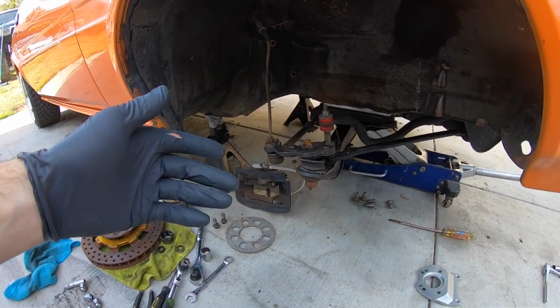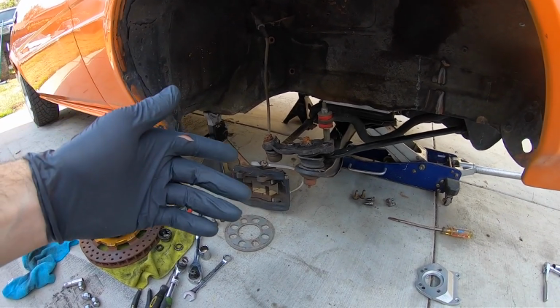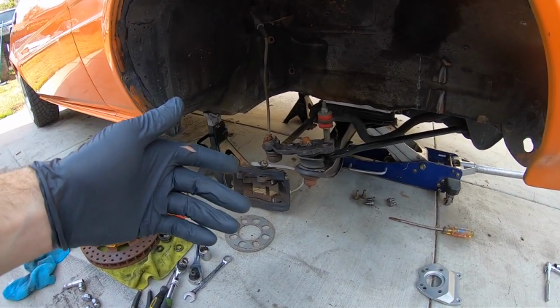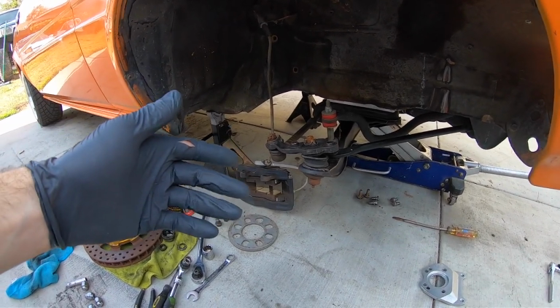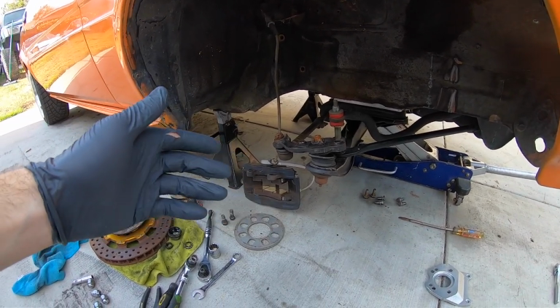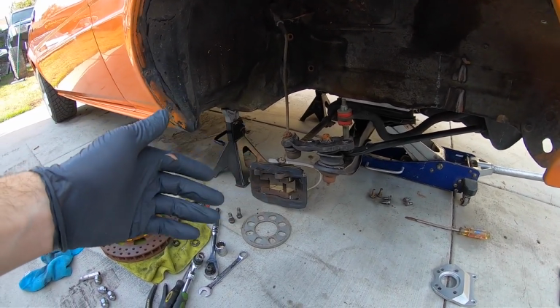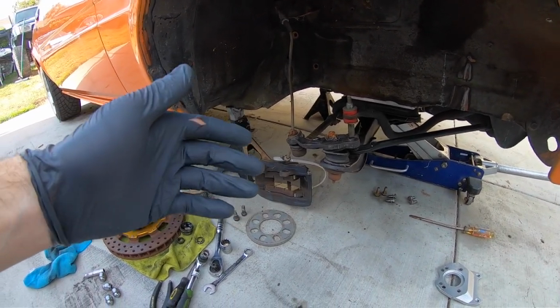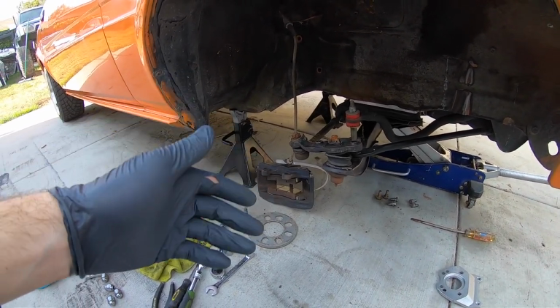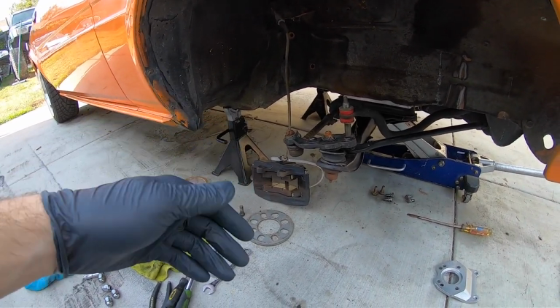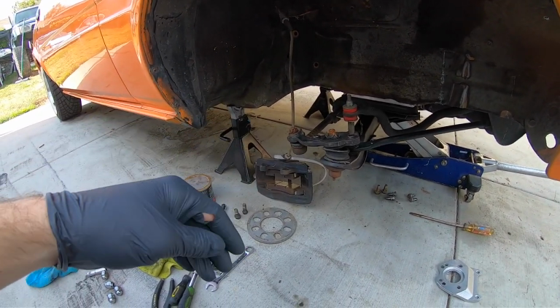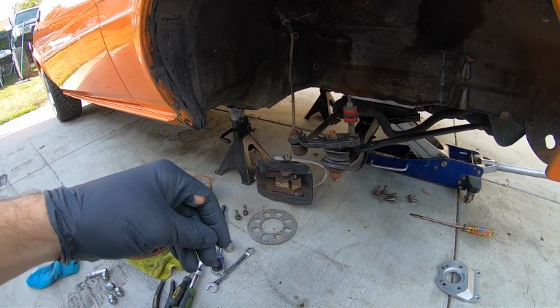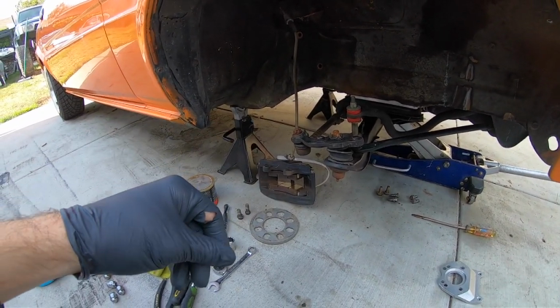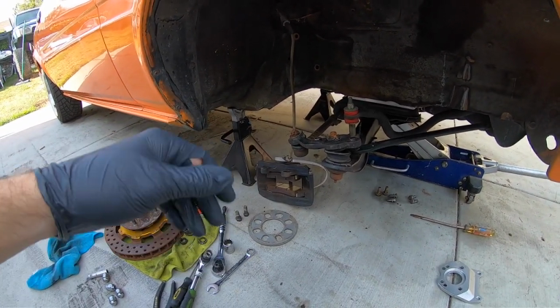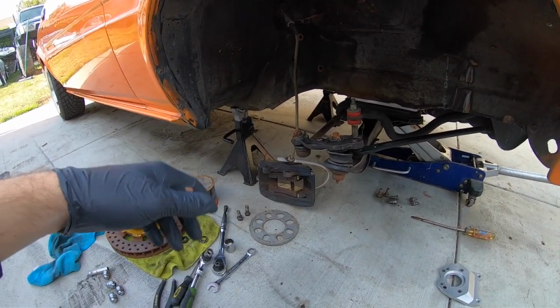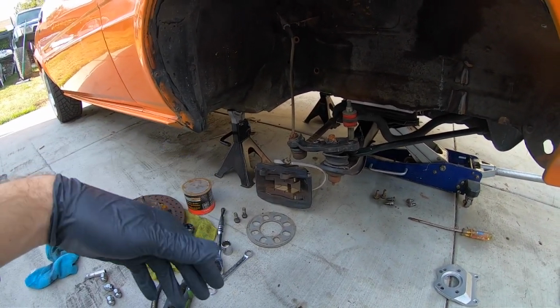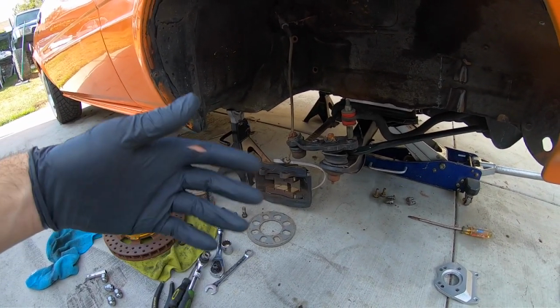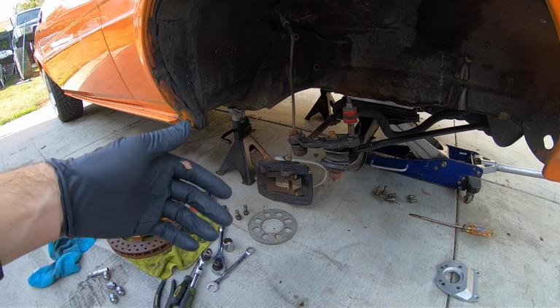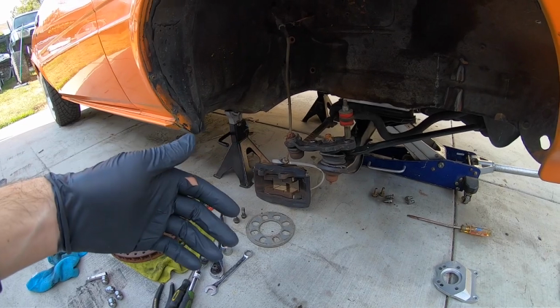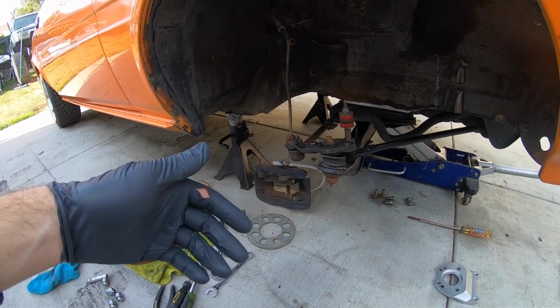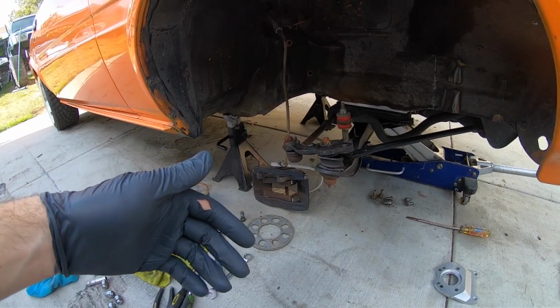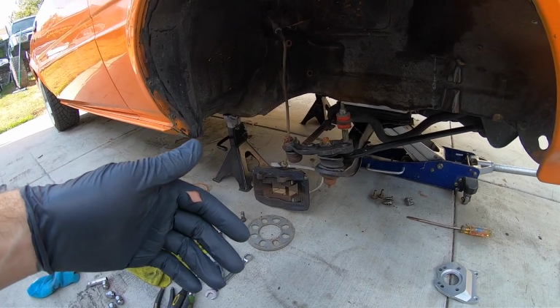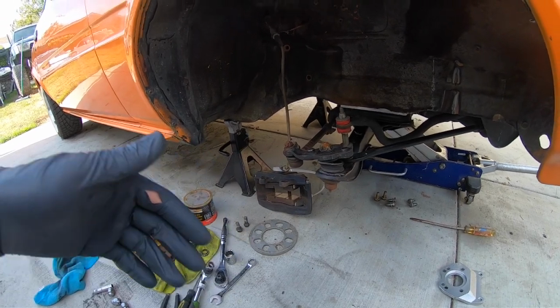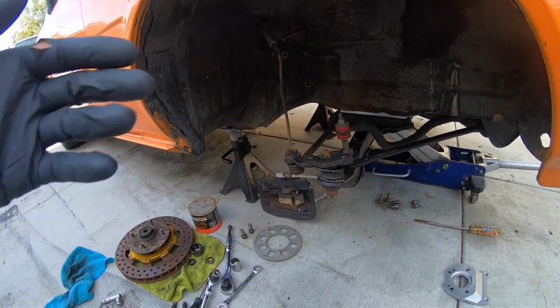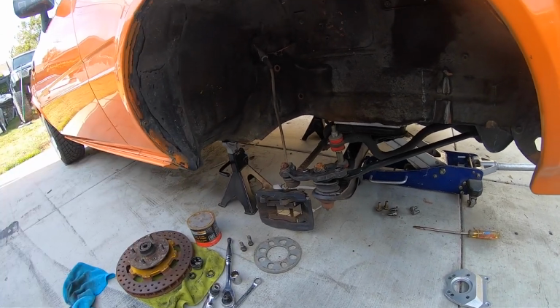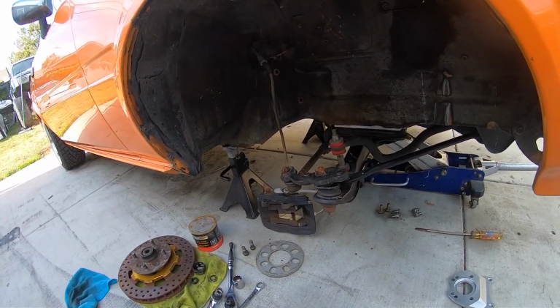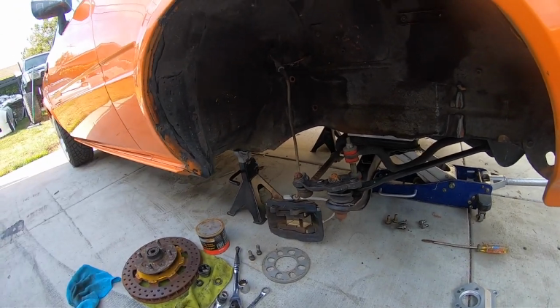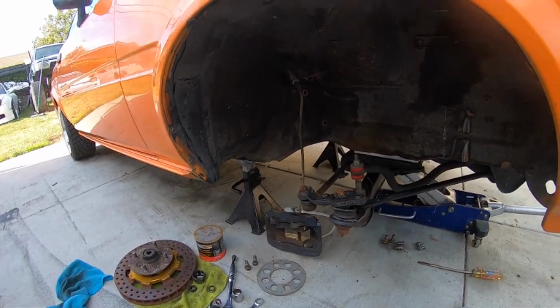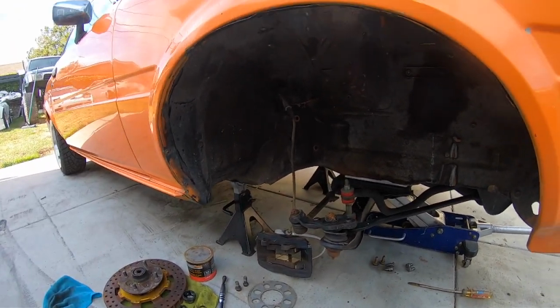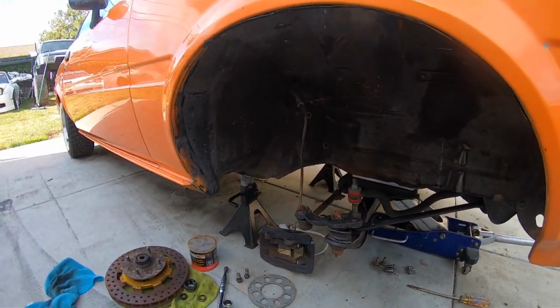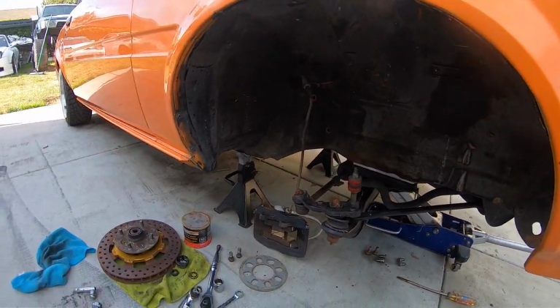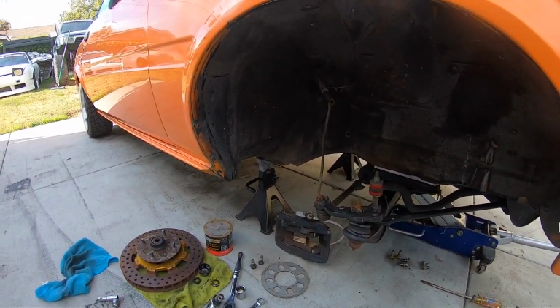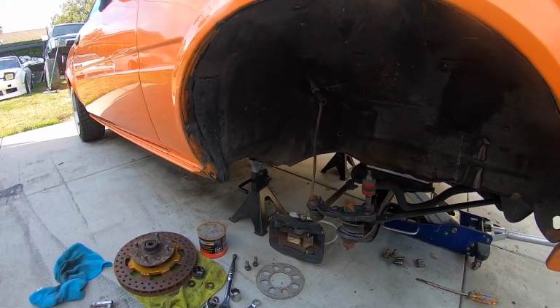I did look at a write-up online and he did give torque specs. I don't know if they're right or not, but we're gonna figure that out.